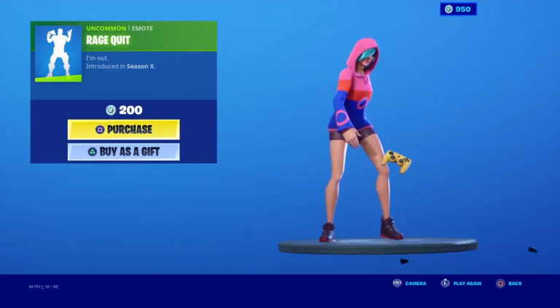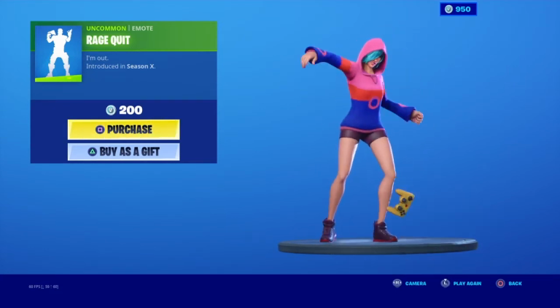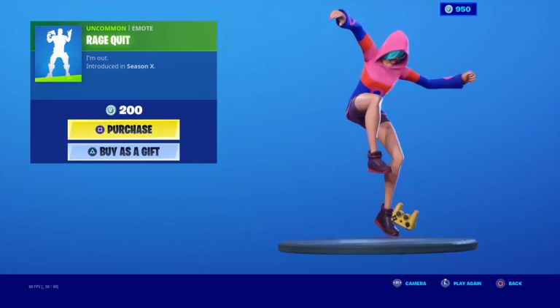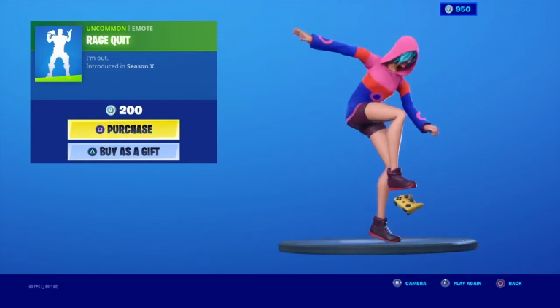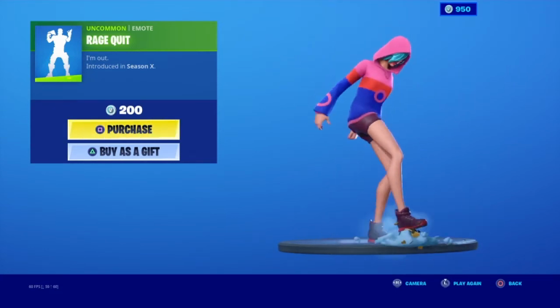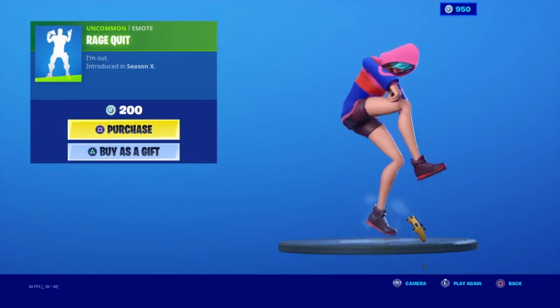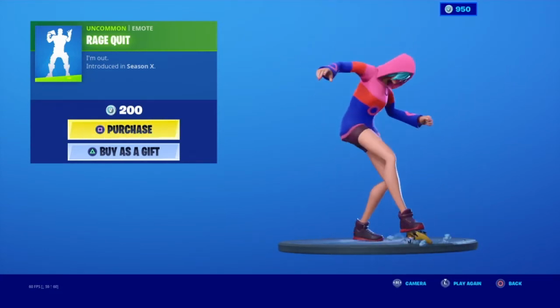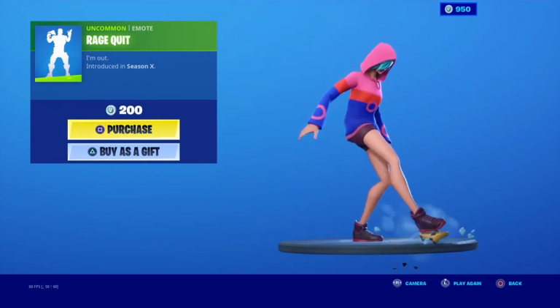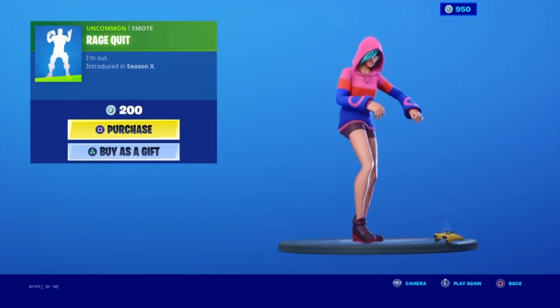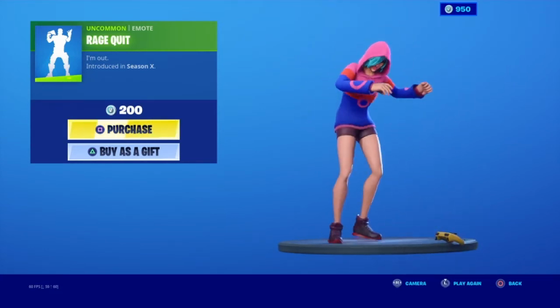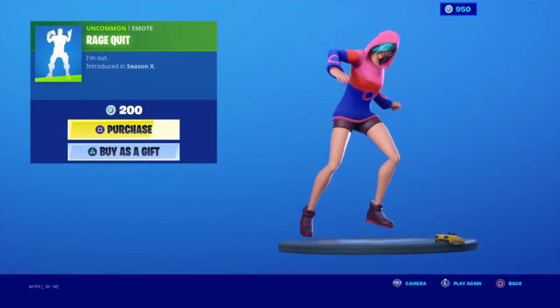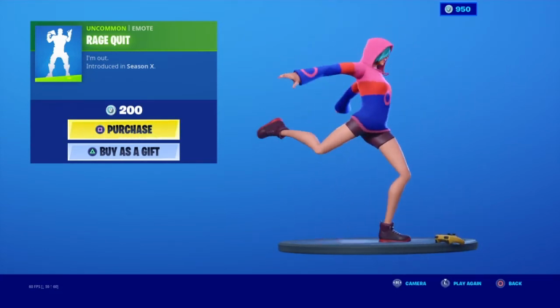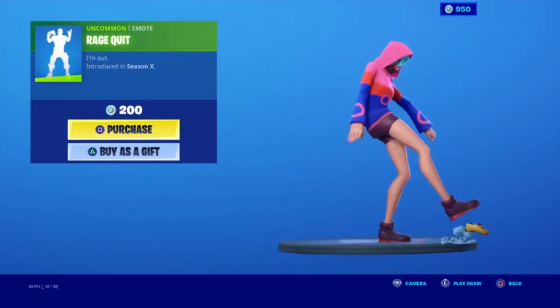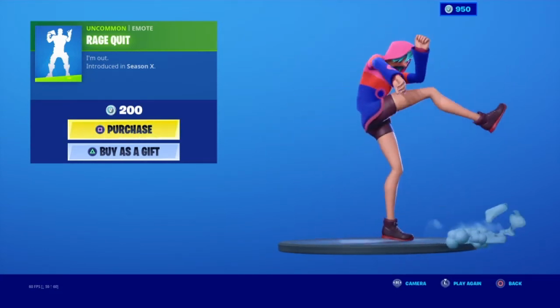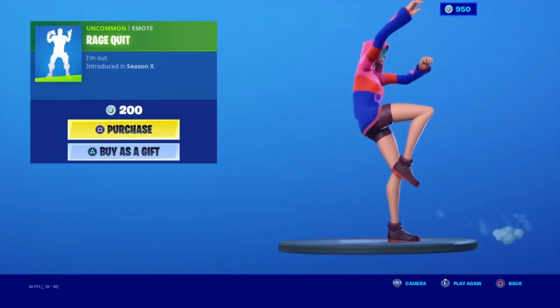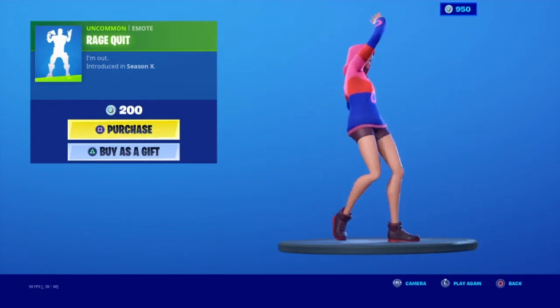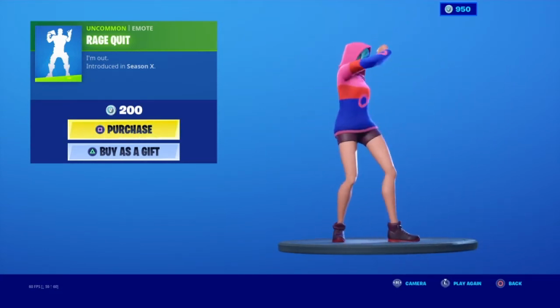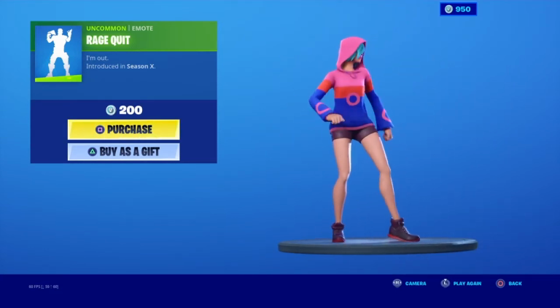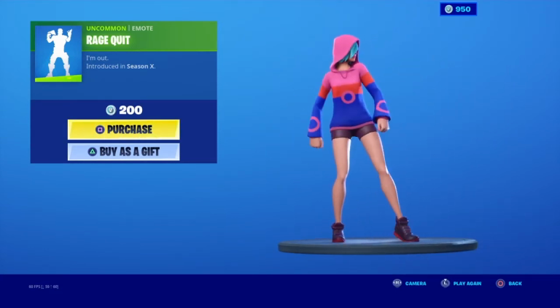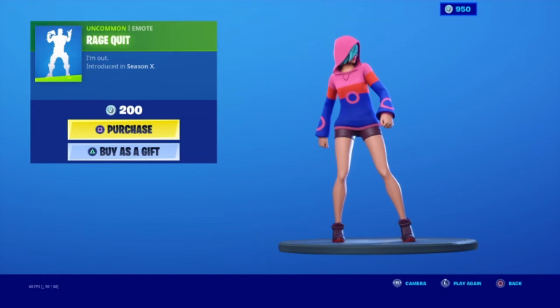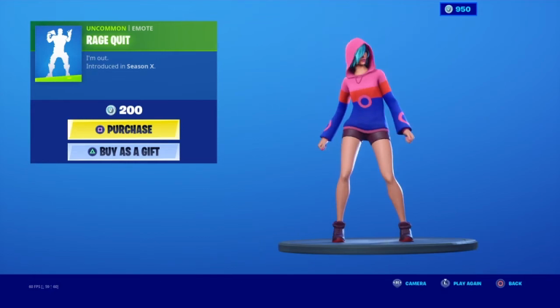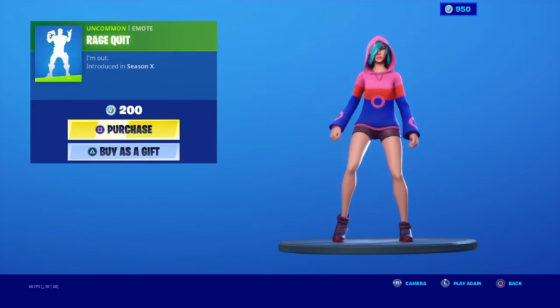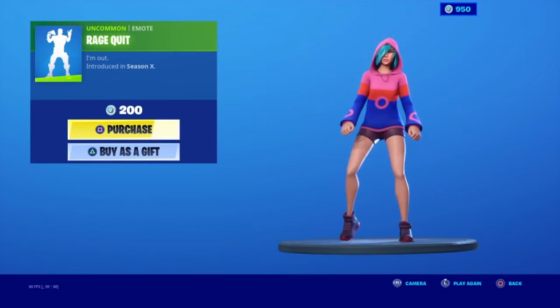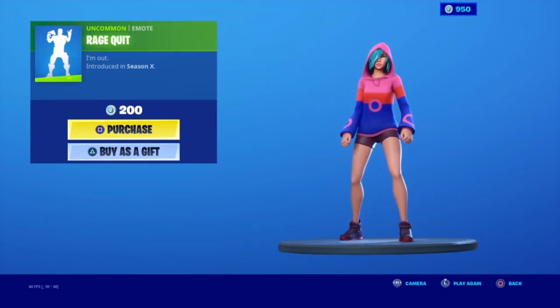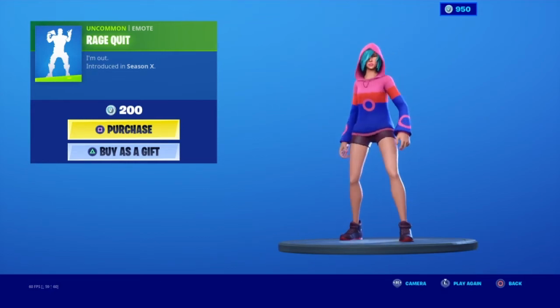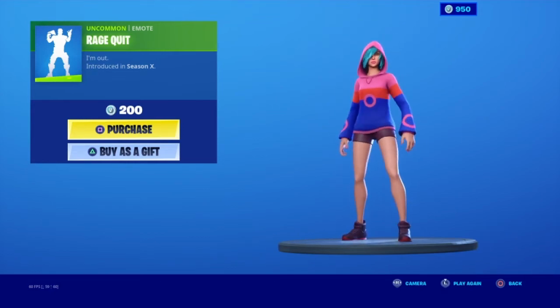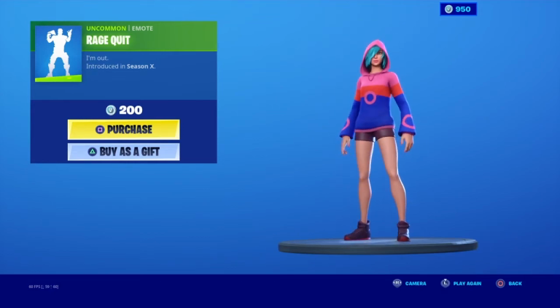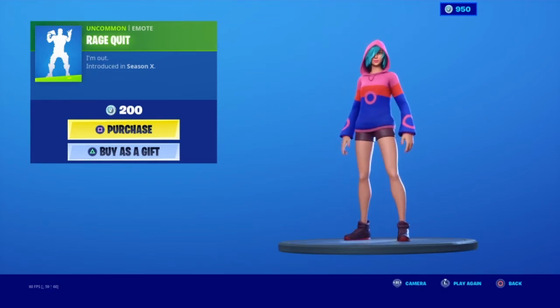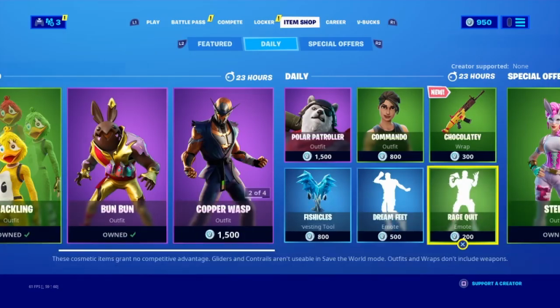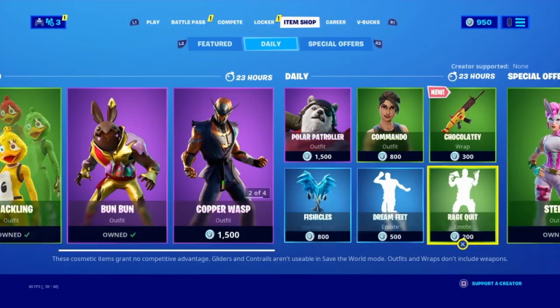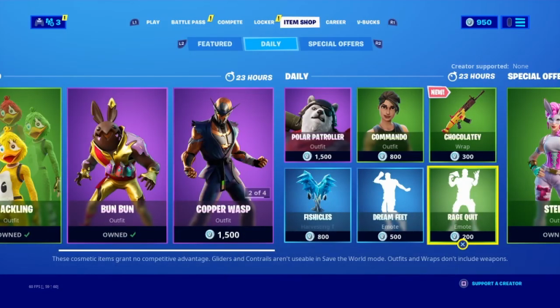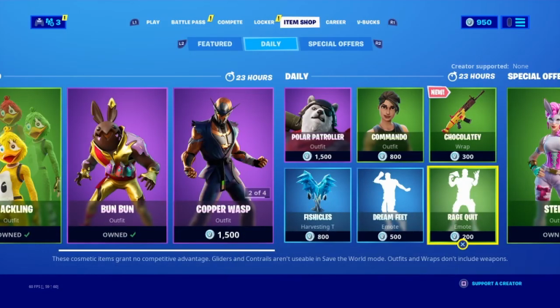Last but certainly not least, there's the Rage Quit emote — it's such a funny emote, so I might buy it. That's the item shop for the 12th of April, hope you guys enjoy and I'll see you in the next item shop video.